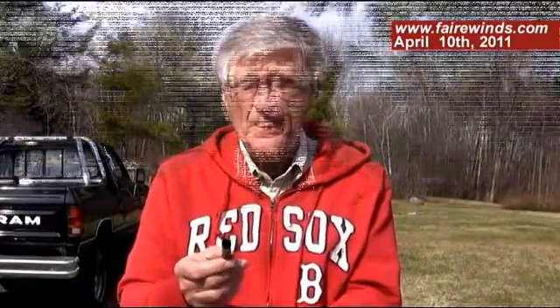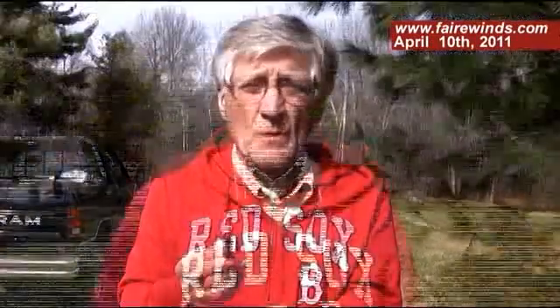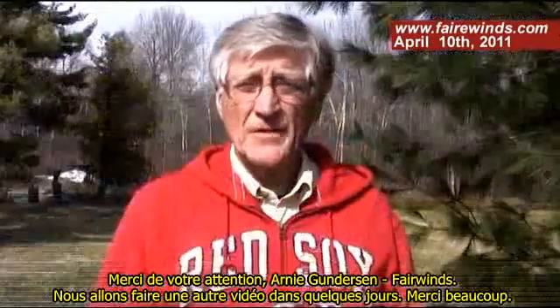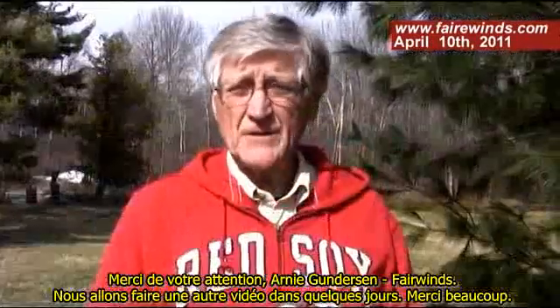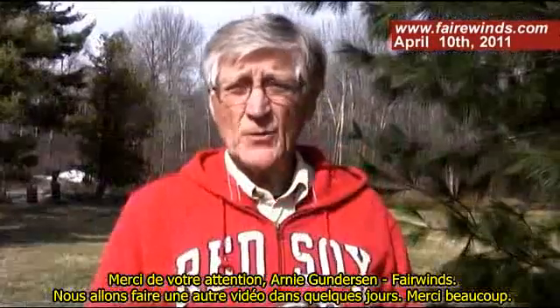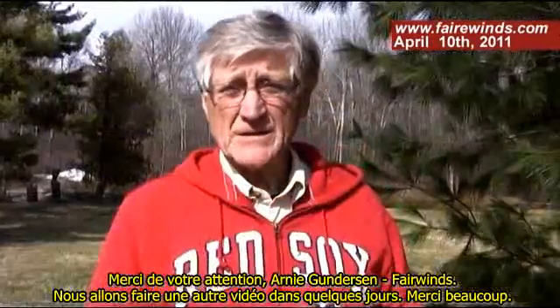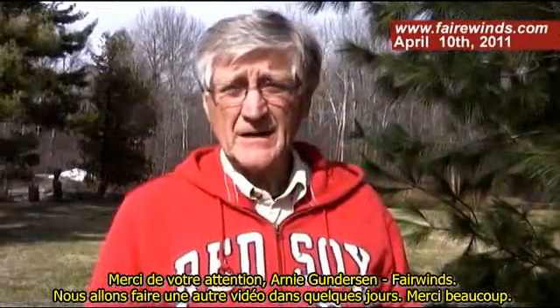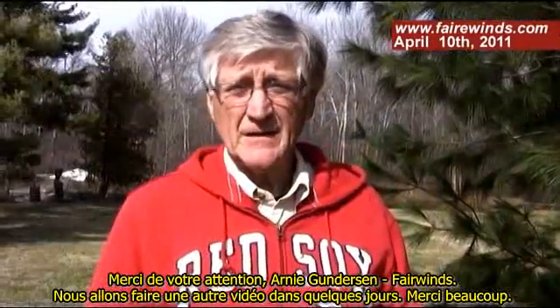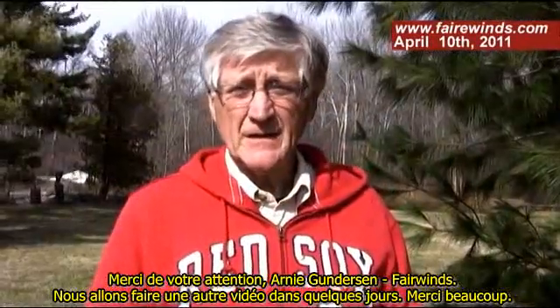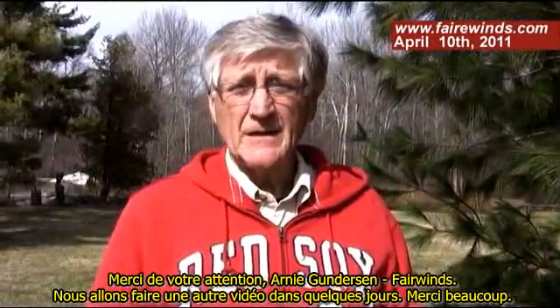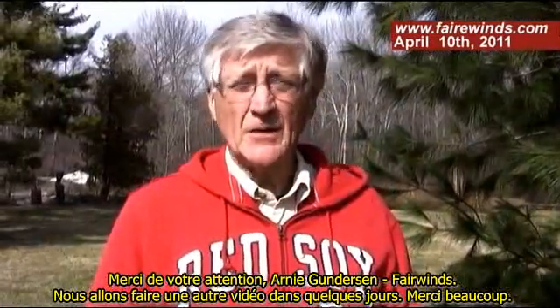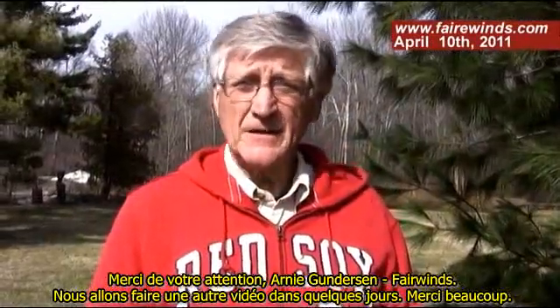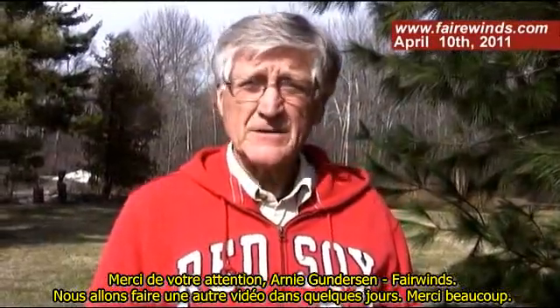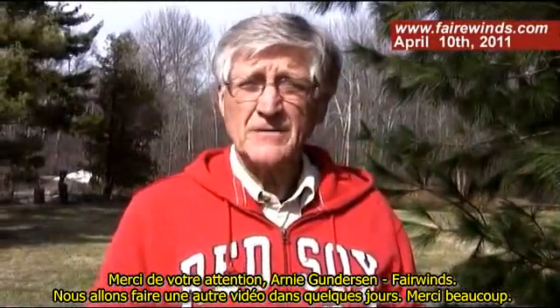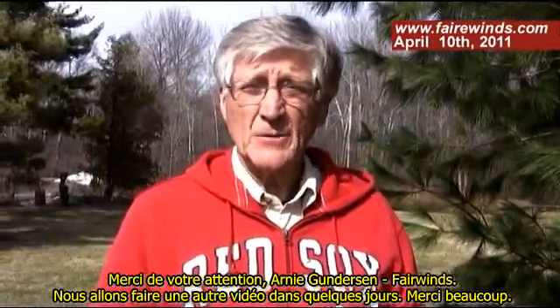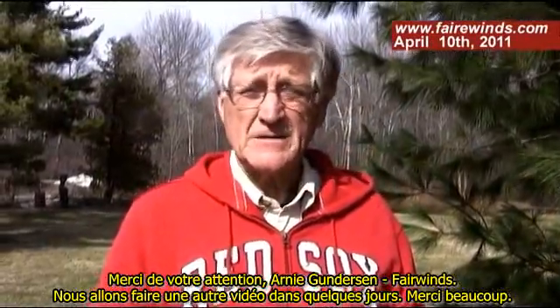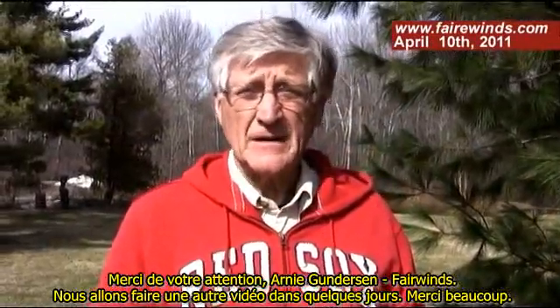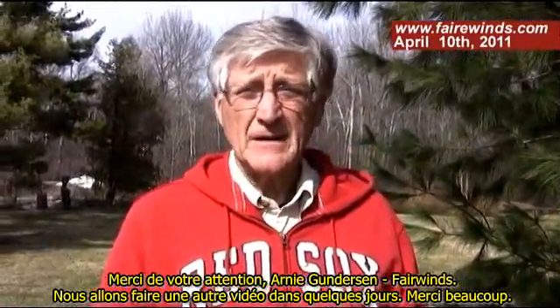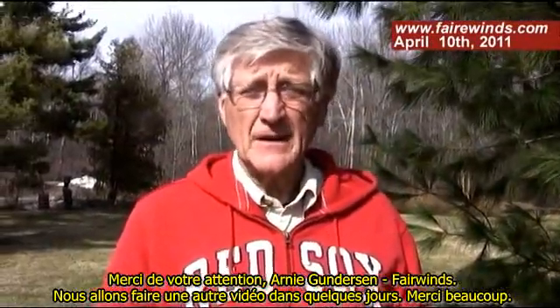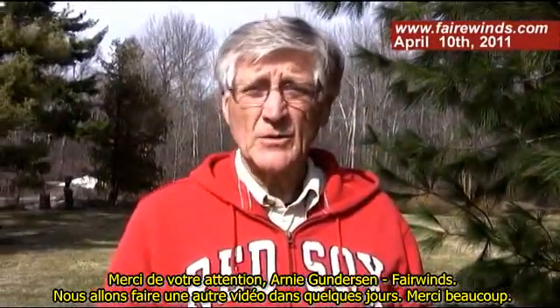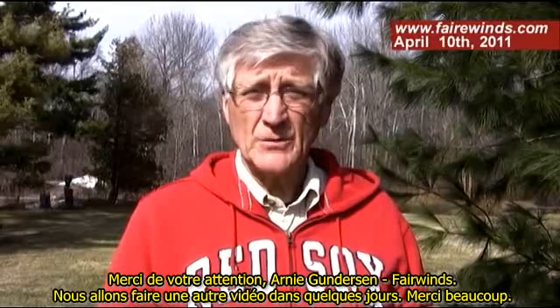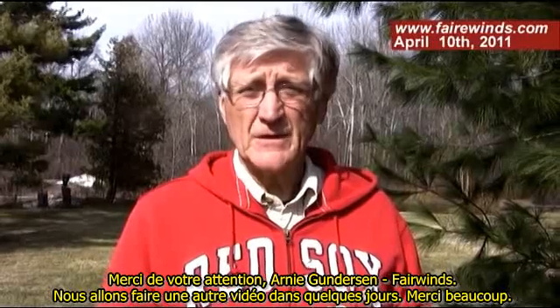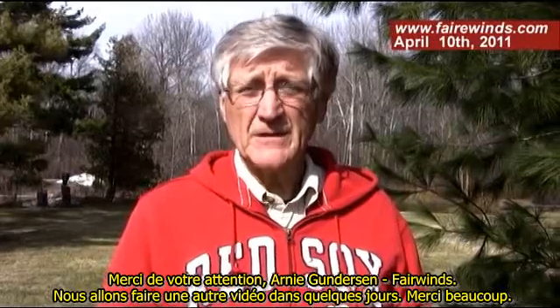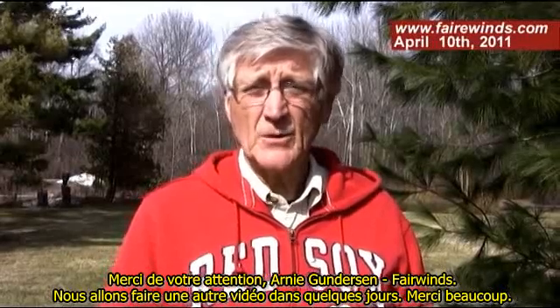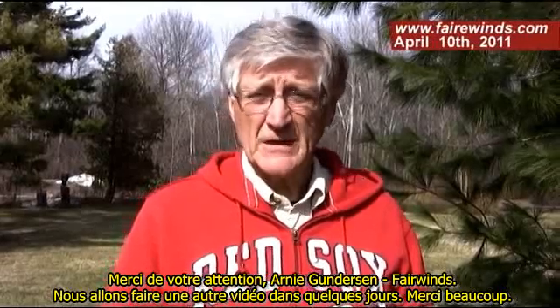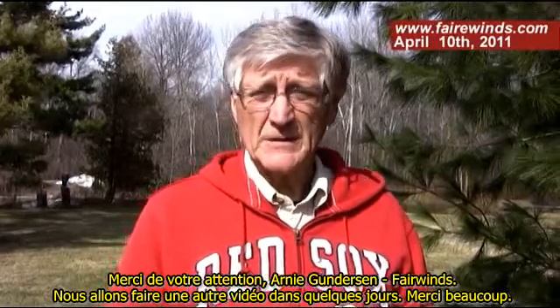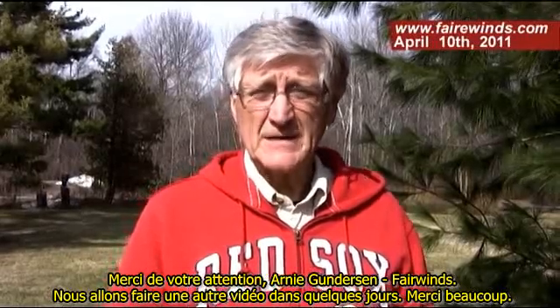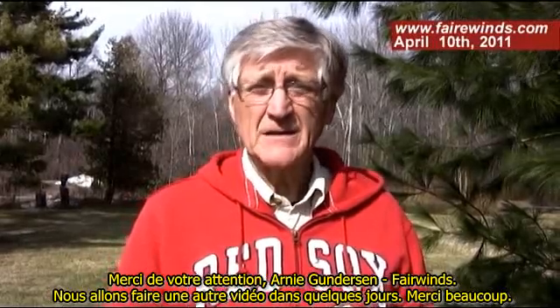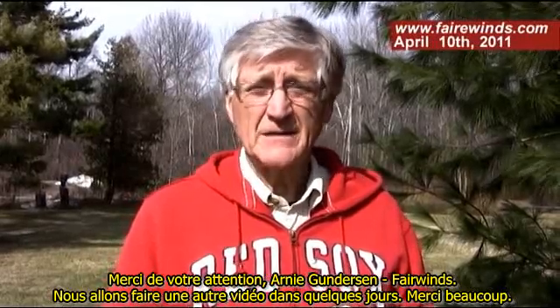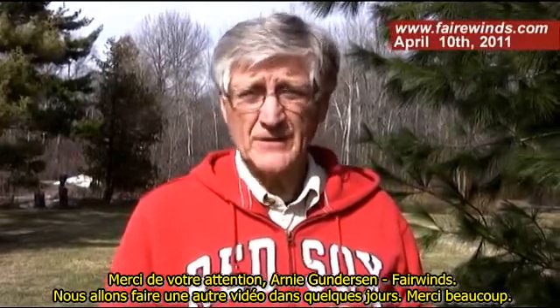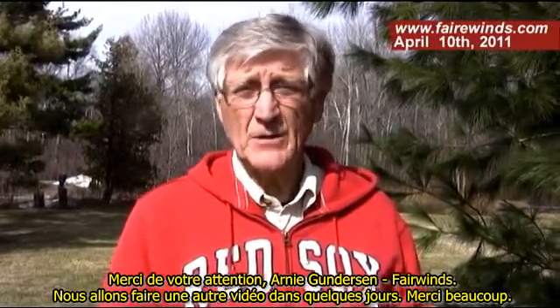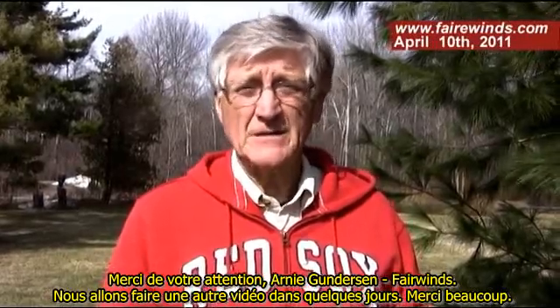Well, thank you for watching. Arne Gundersen, Fairwinds. We'll do another video in a couple days. Thank you very much.